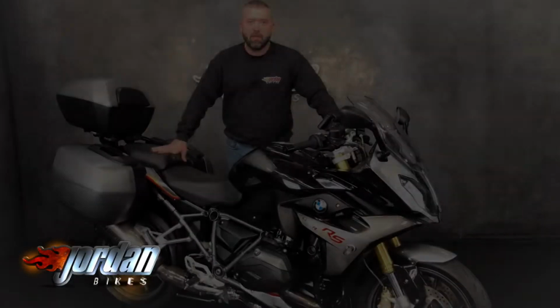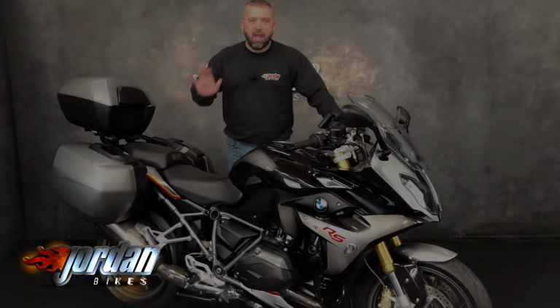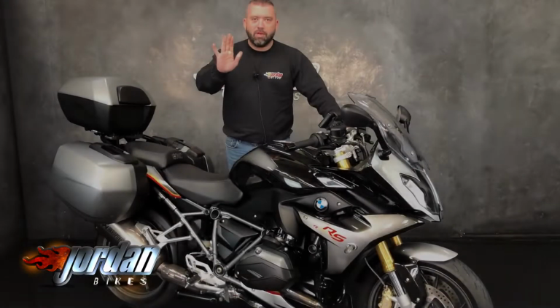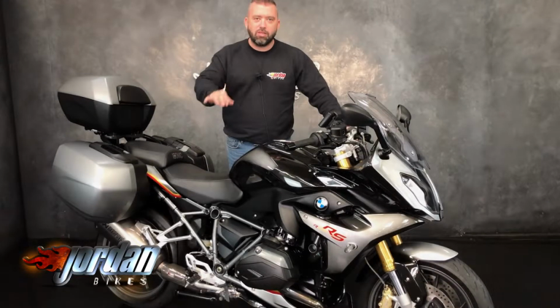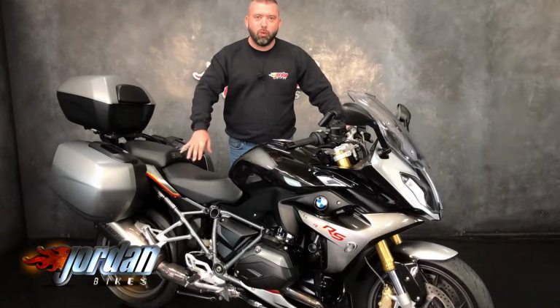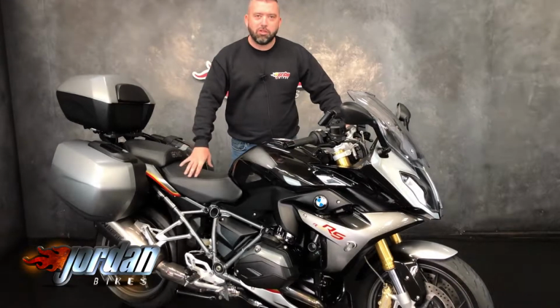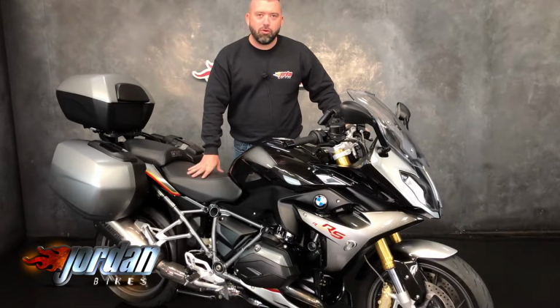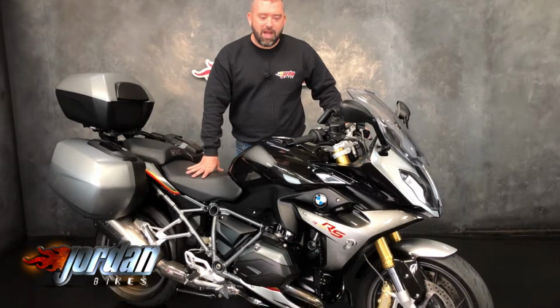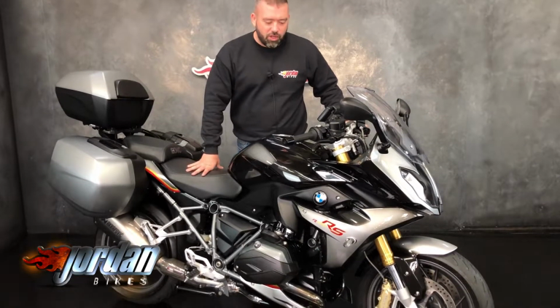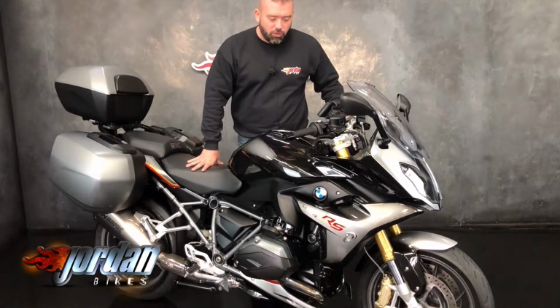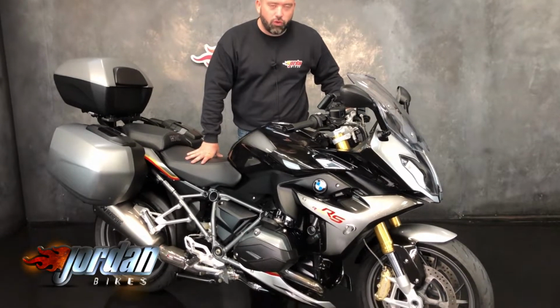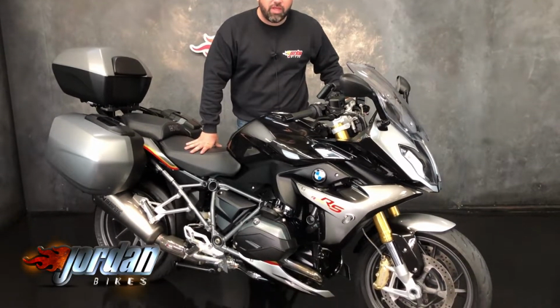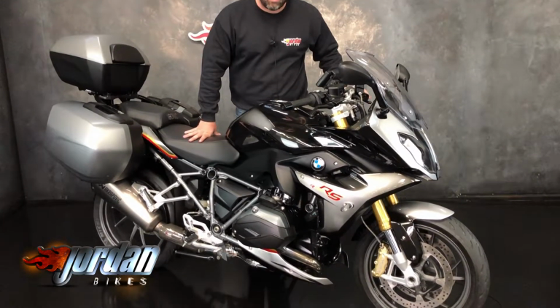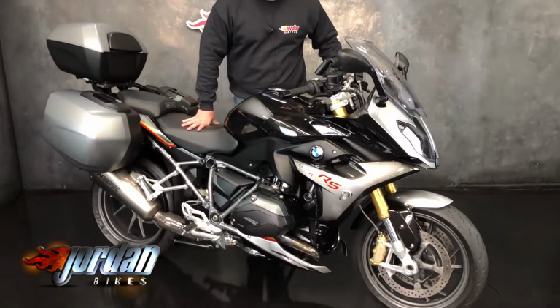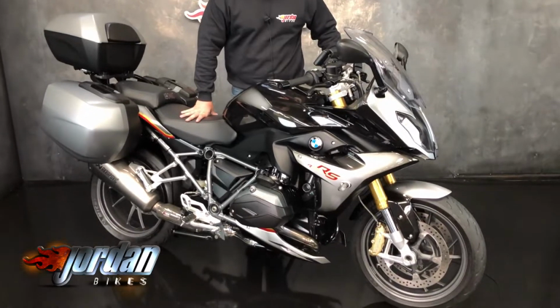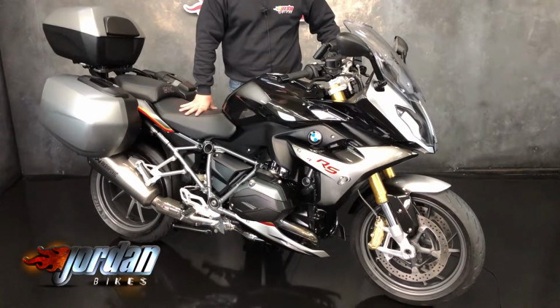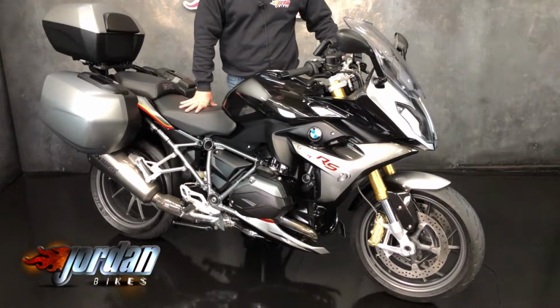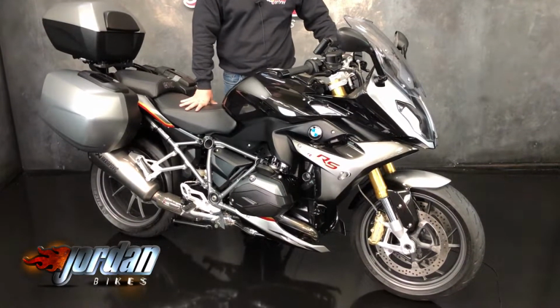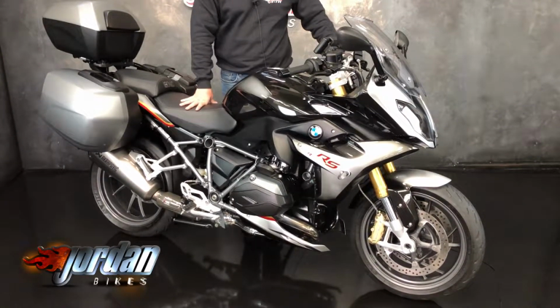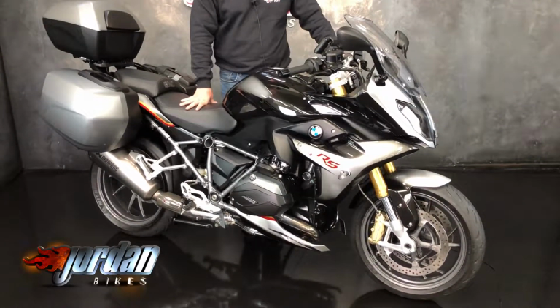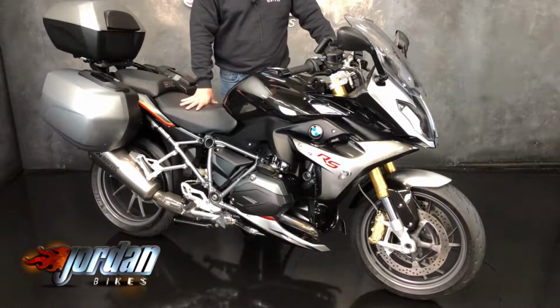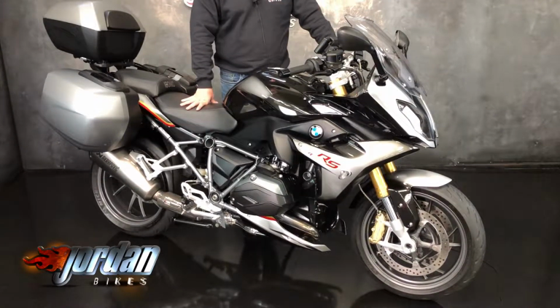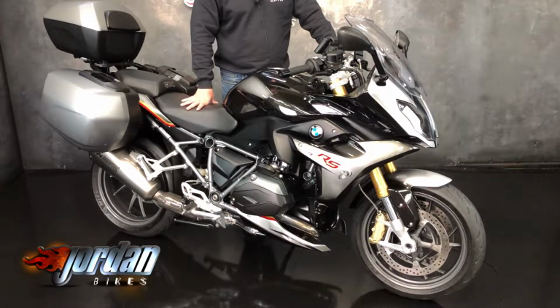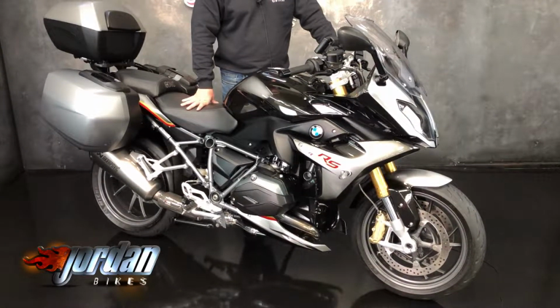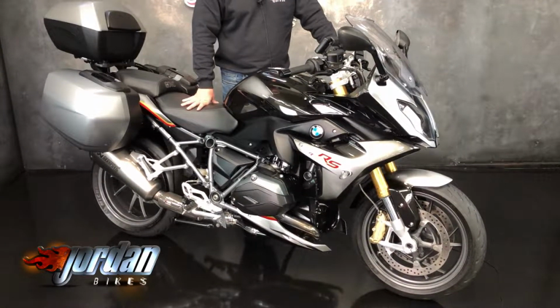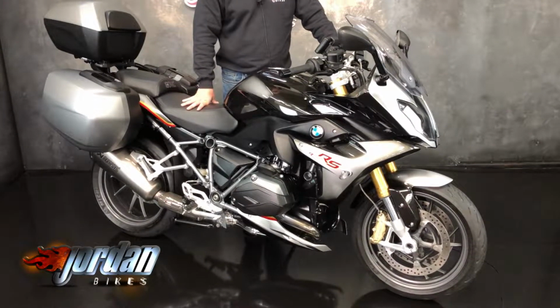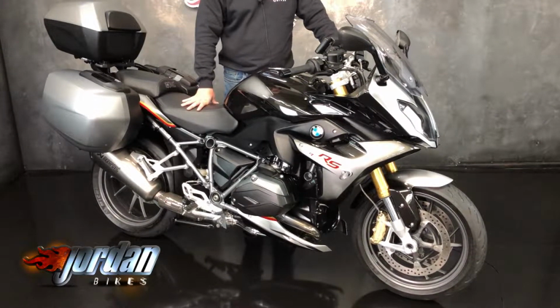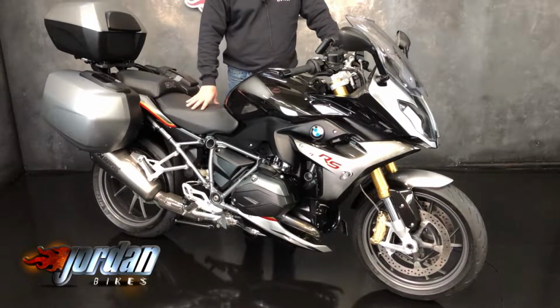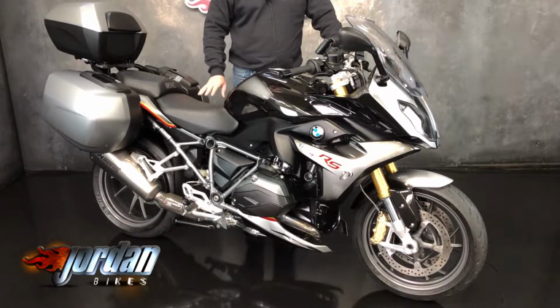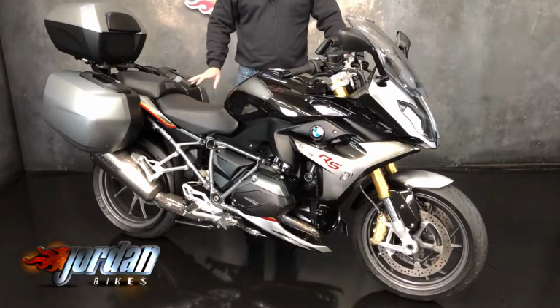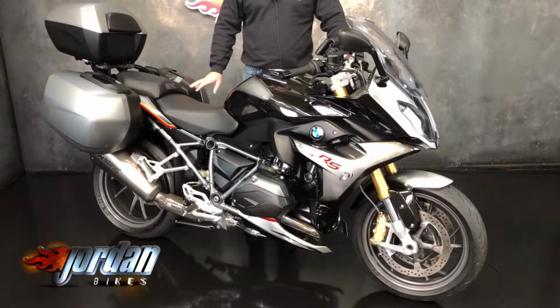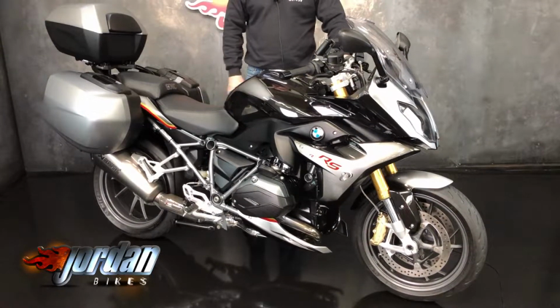Hey guys, it's Will at Jordan Bikes and look at this absolute gorgeous piece of kit. It is an R1200 RS Iconic.